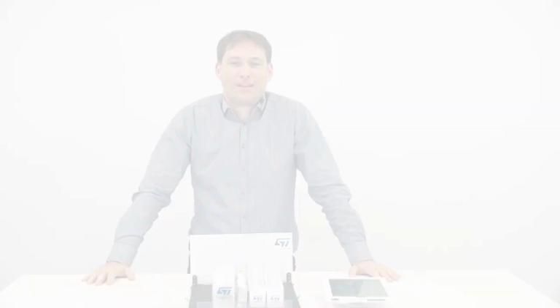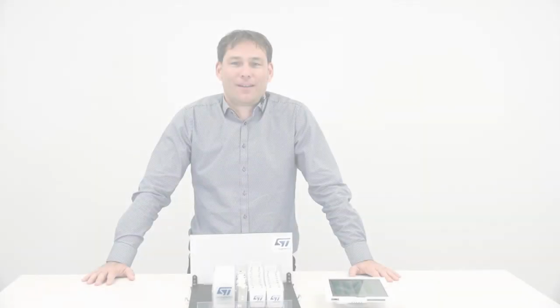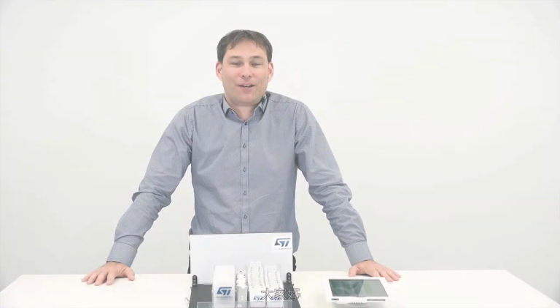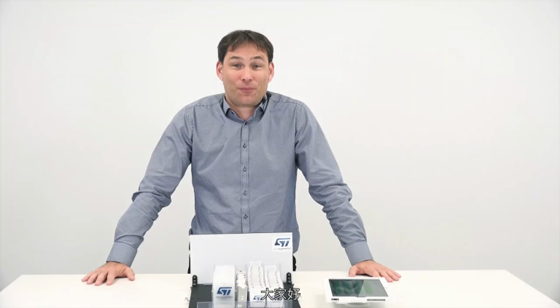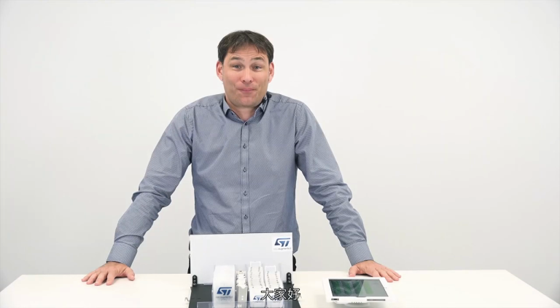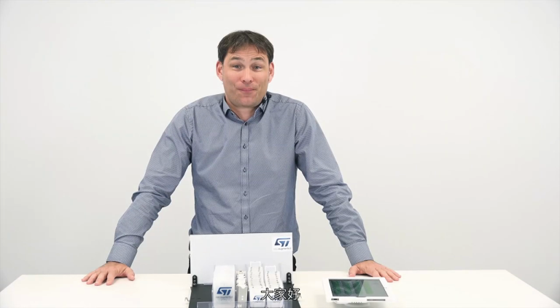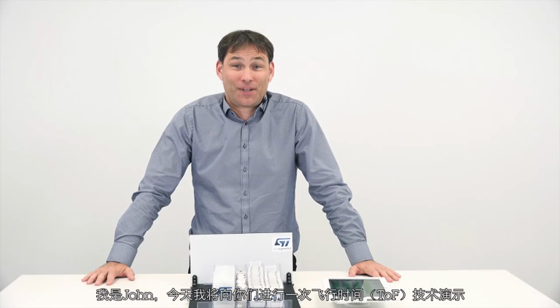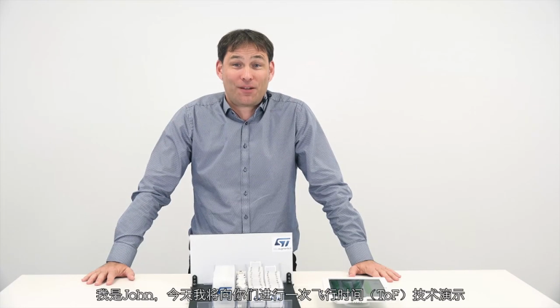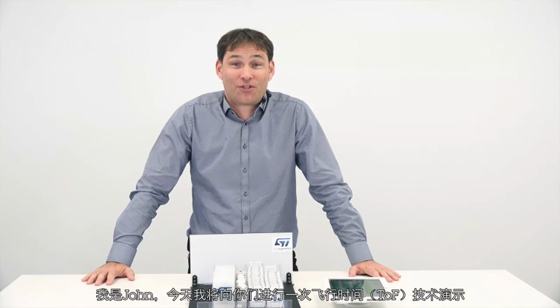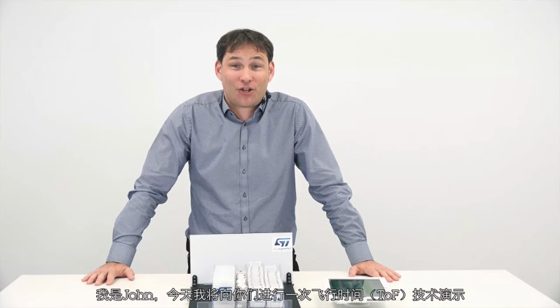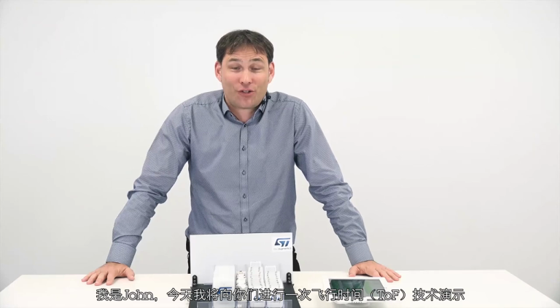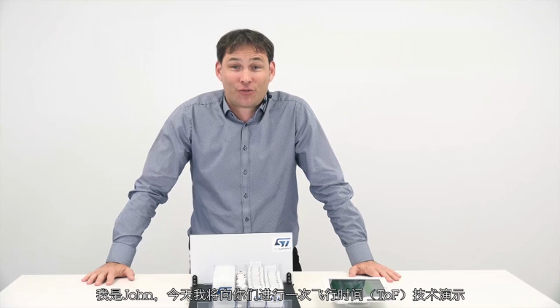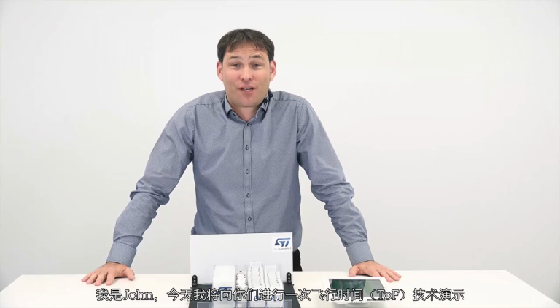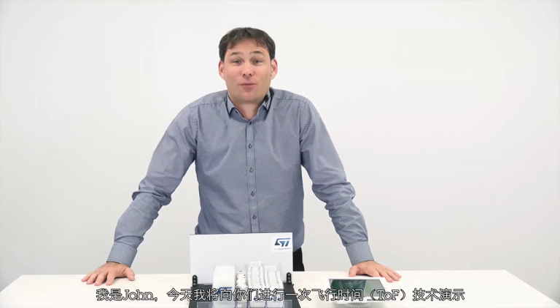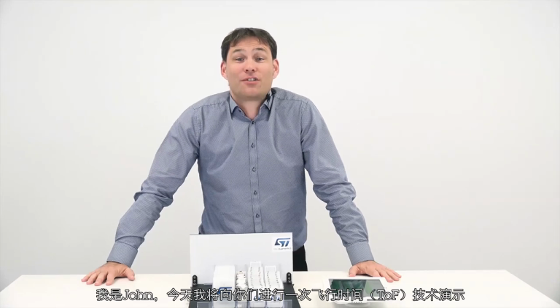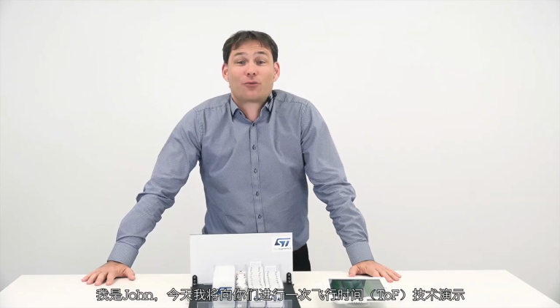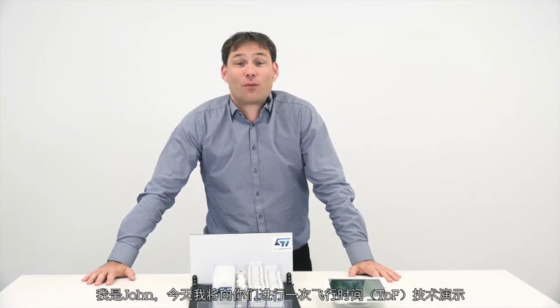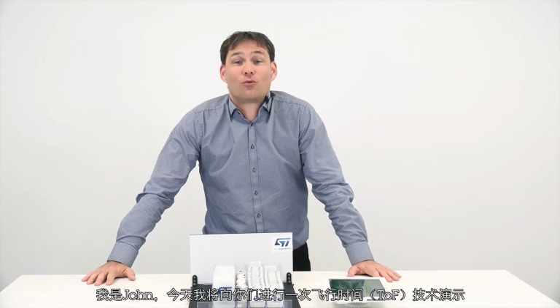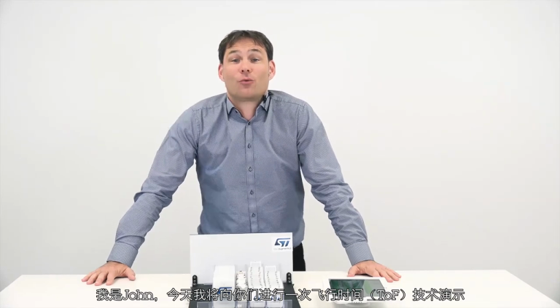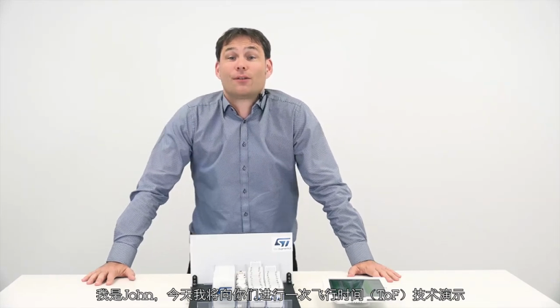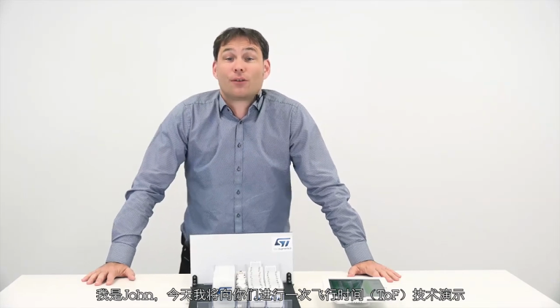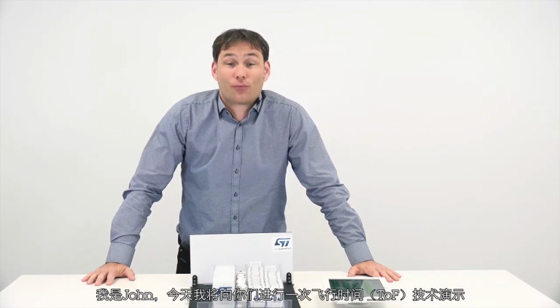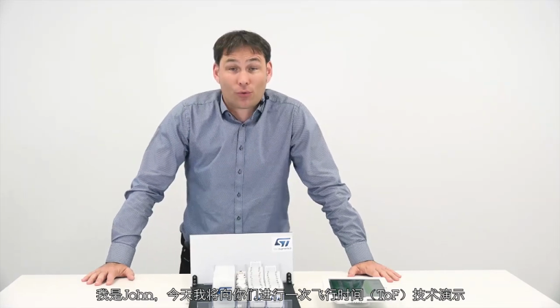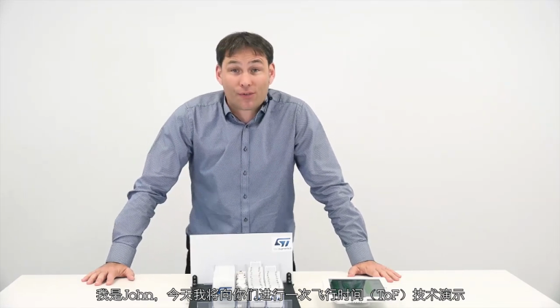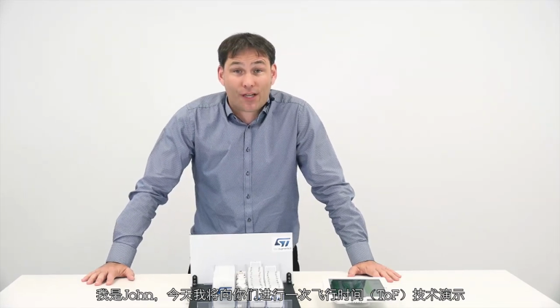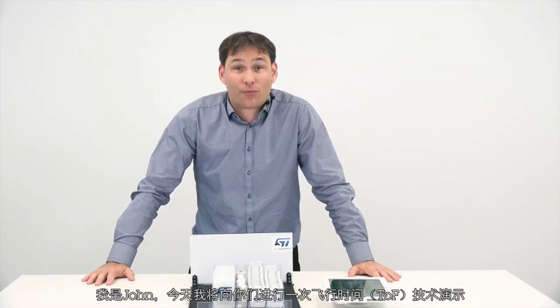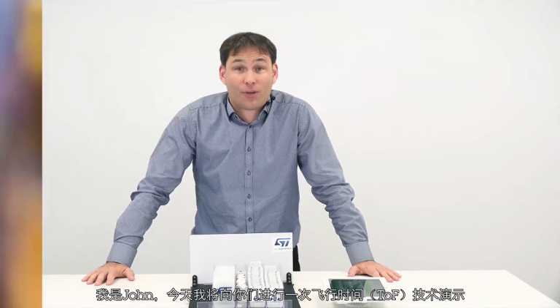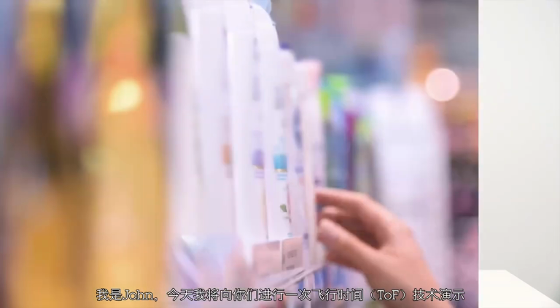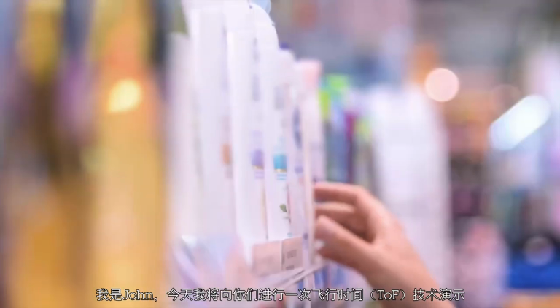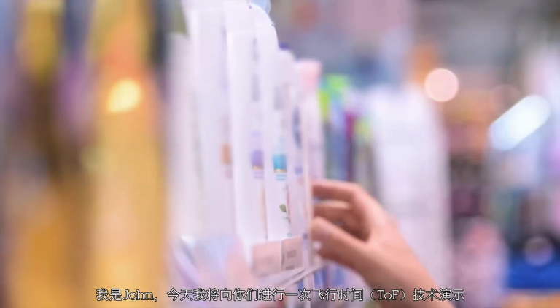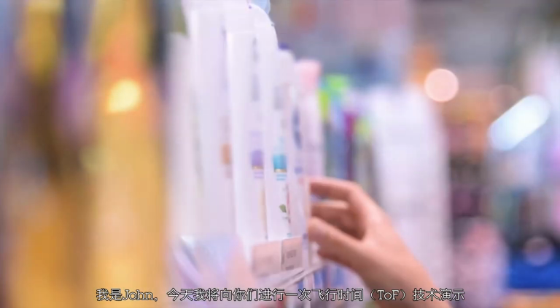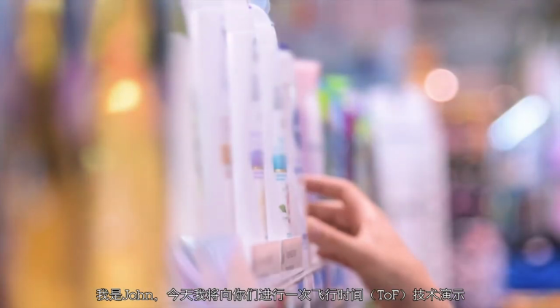Hello, my name is John and today I will describe one of our time-of-flight demonstrations.